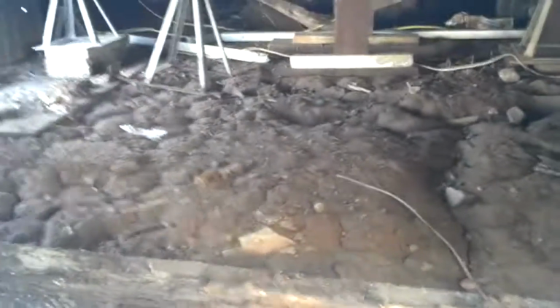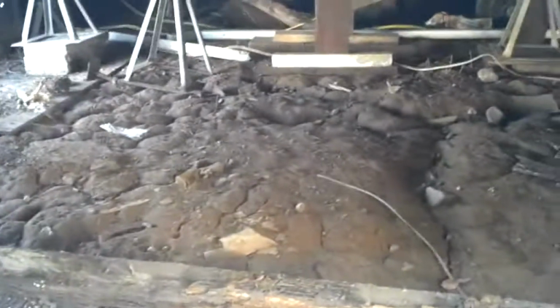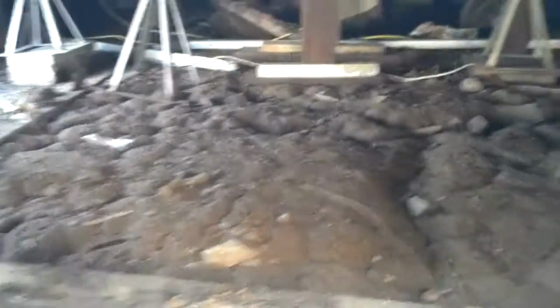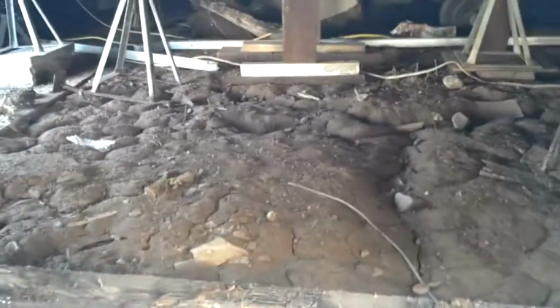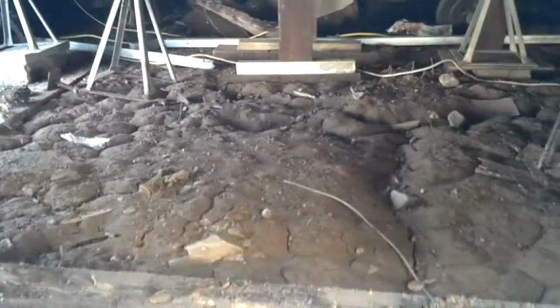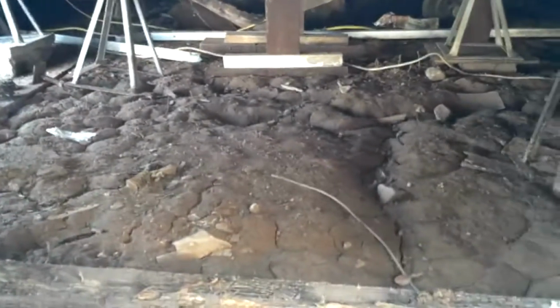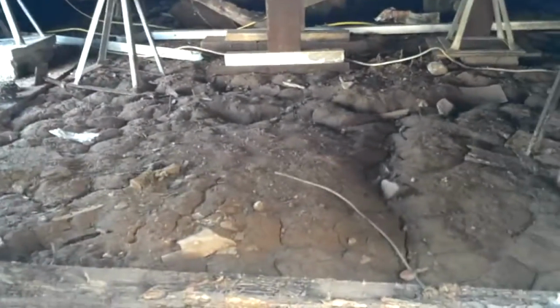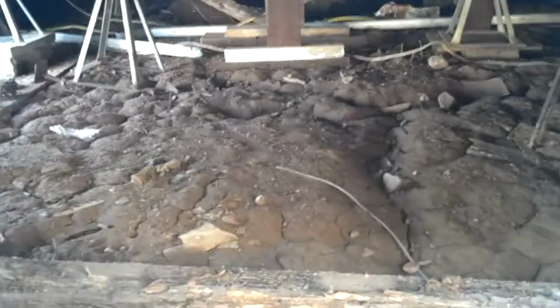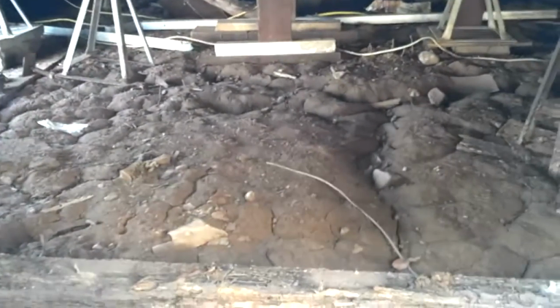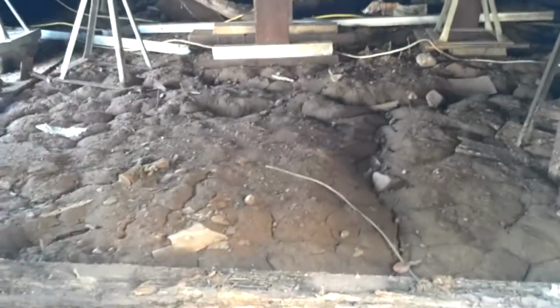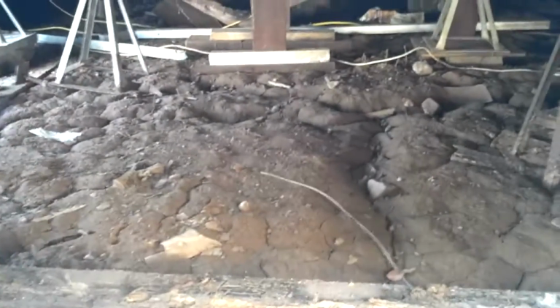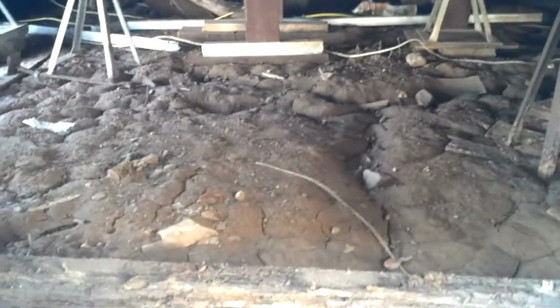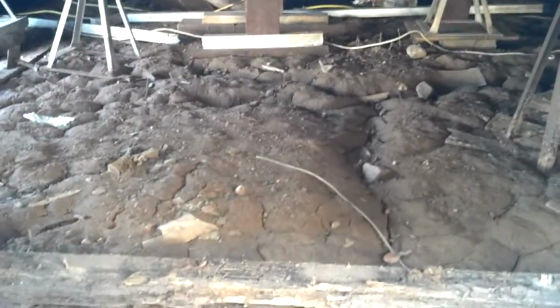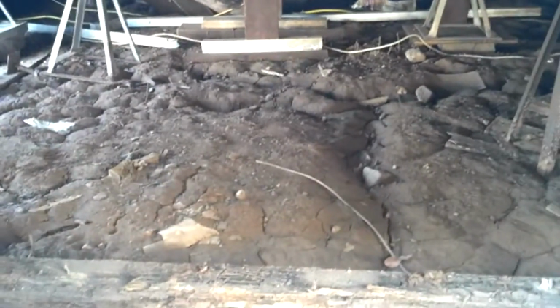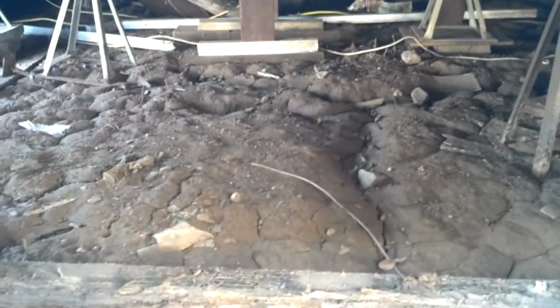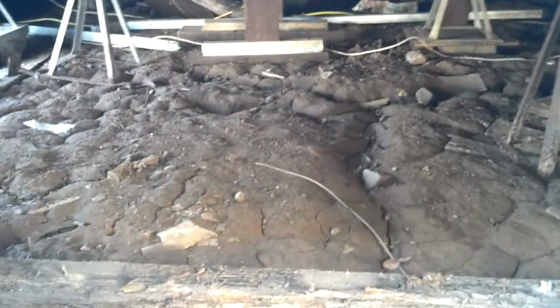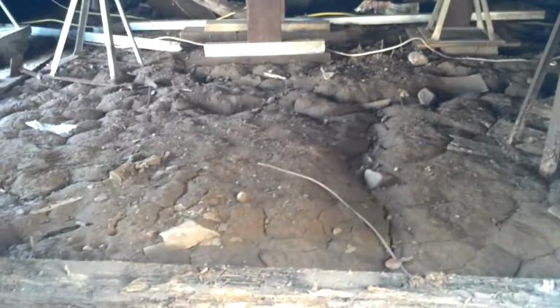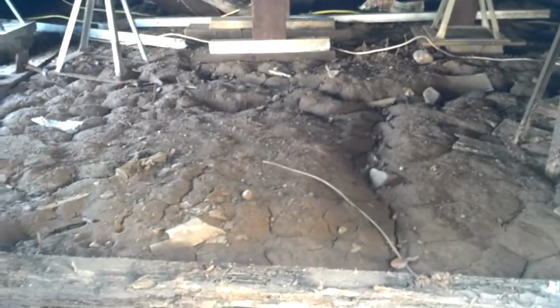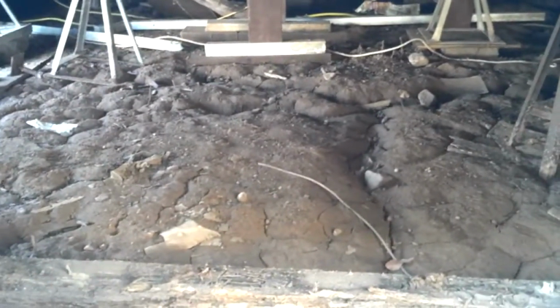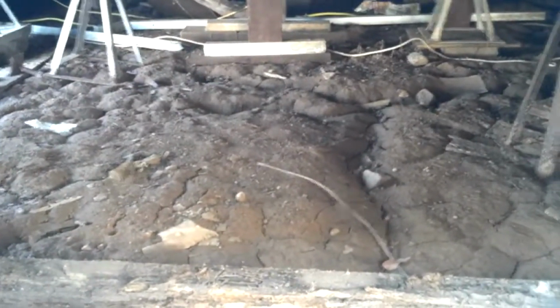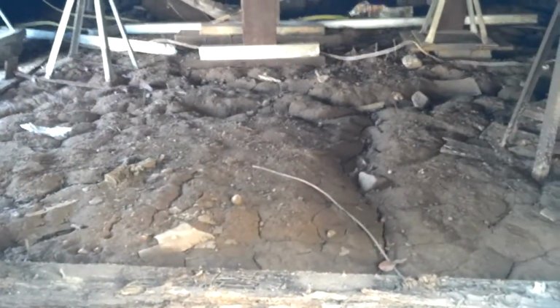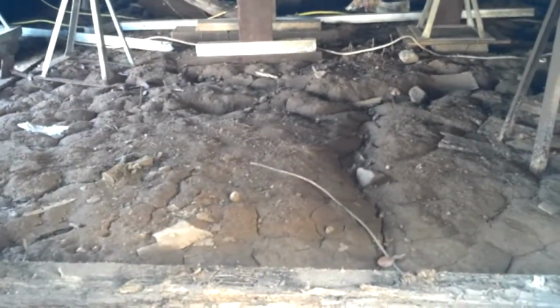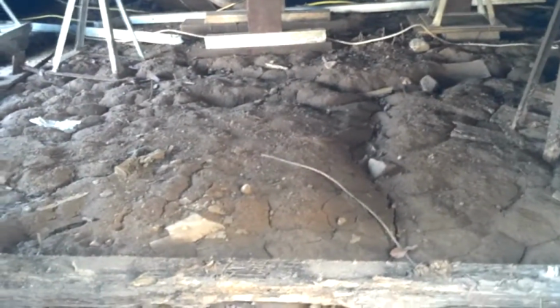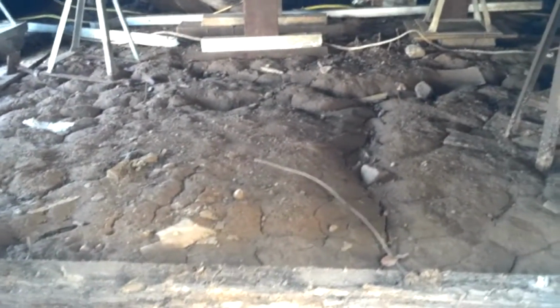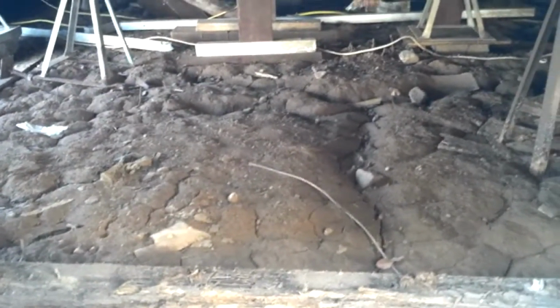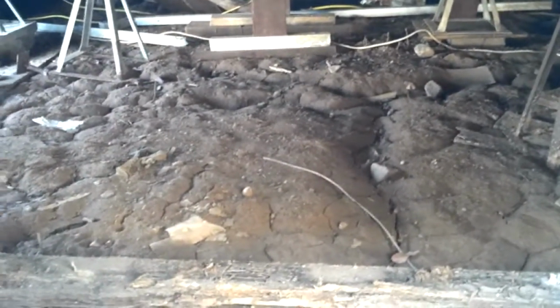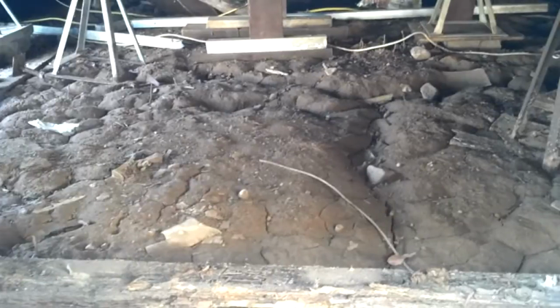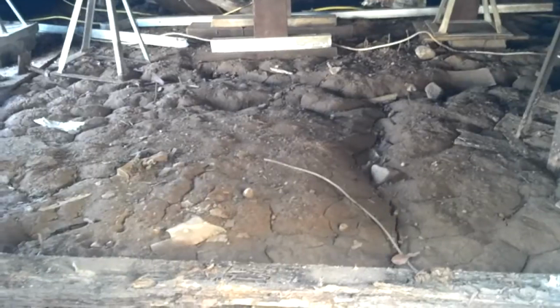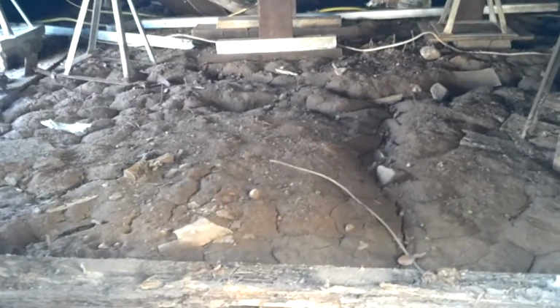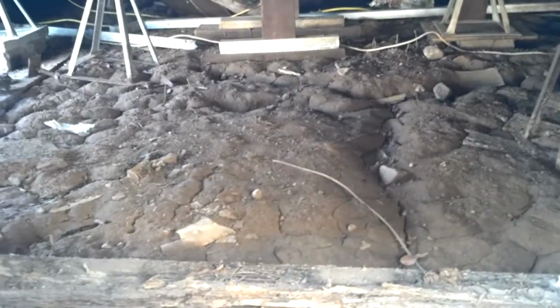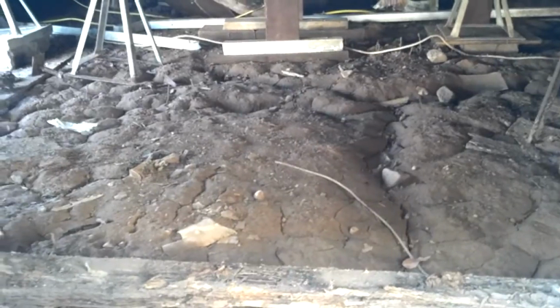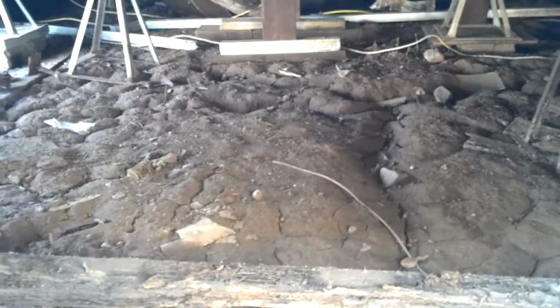I don't know if you can see all the little — I'll call them stalagmites — all the termite tubes coming straight up out of the ground.